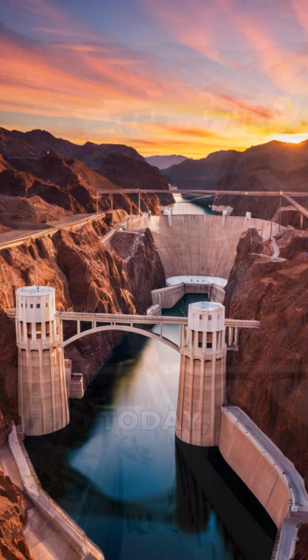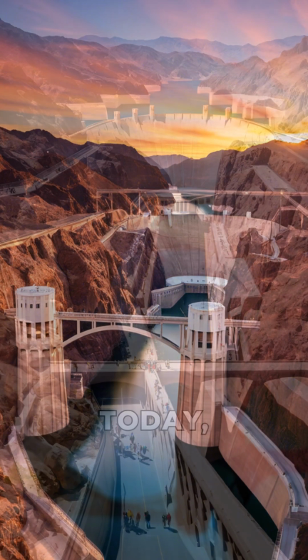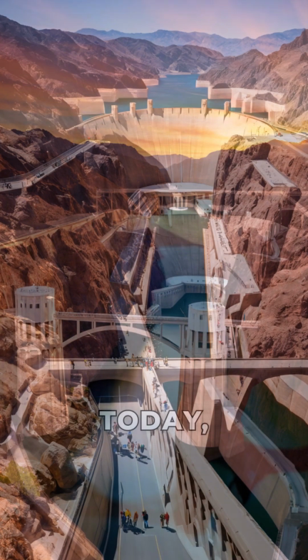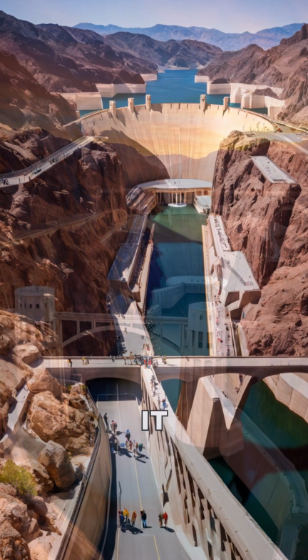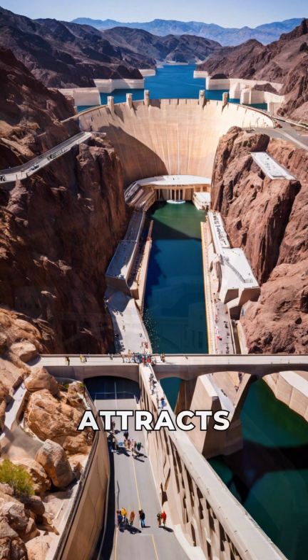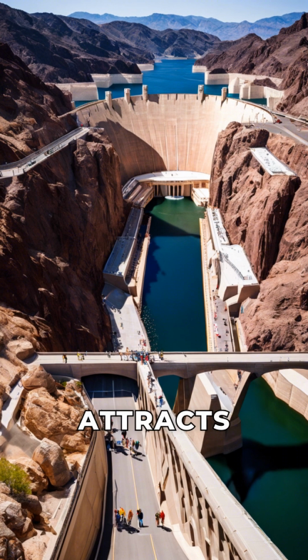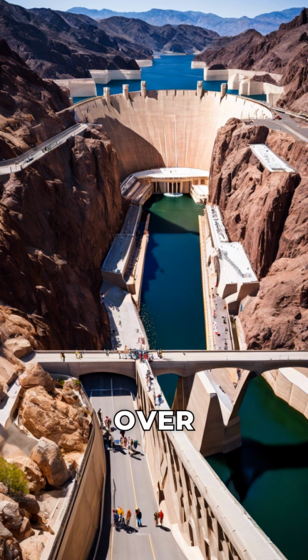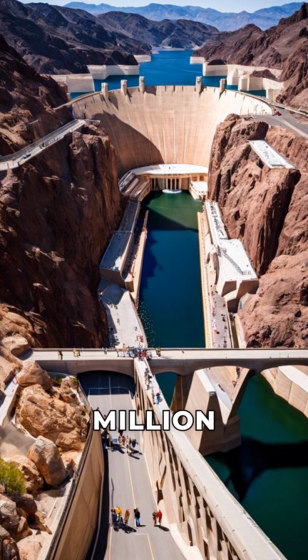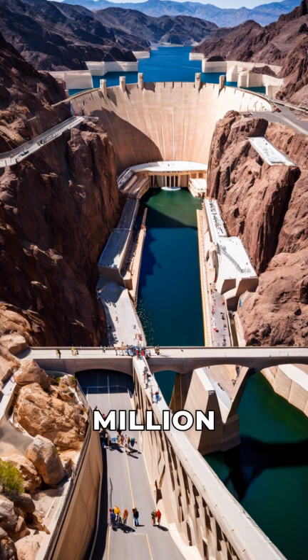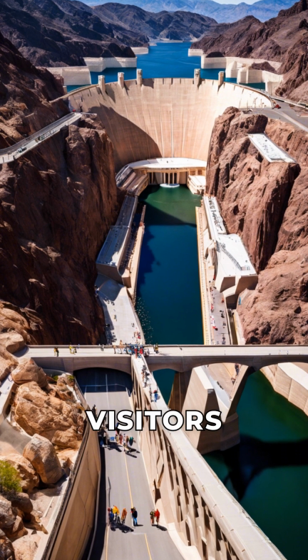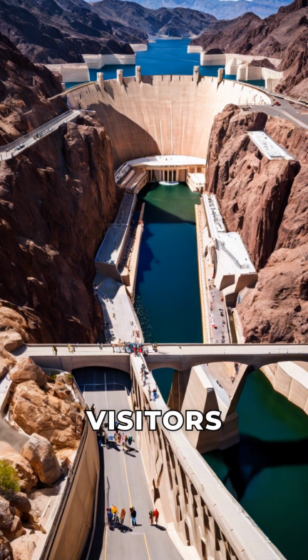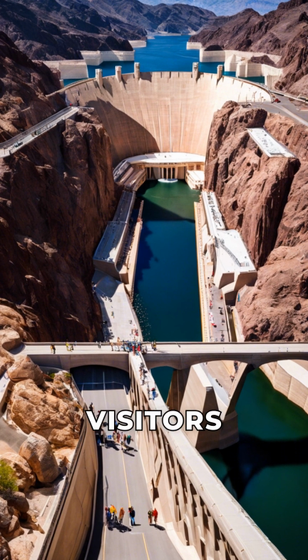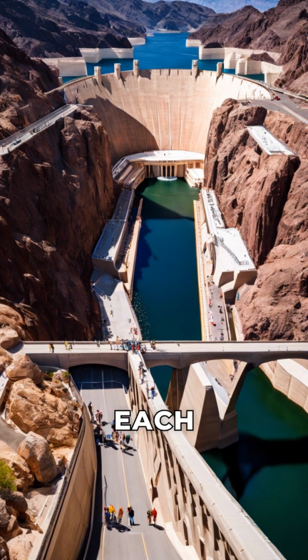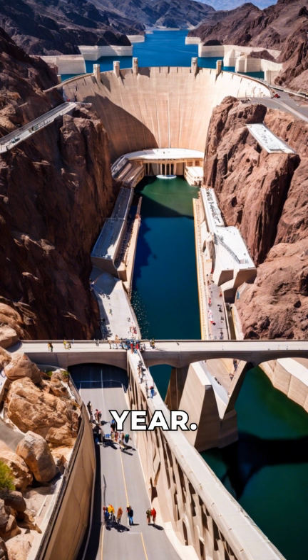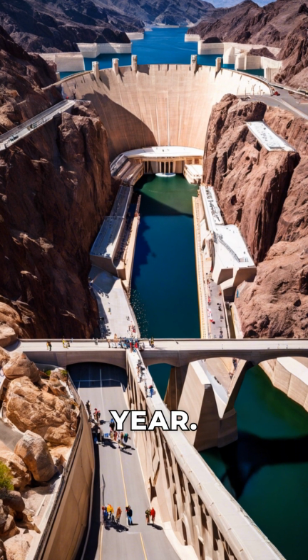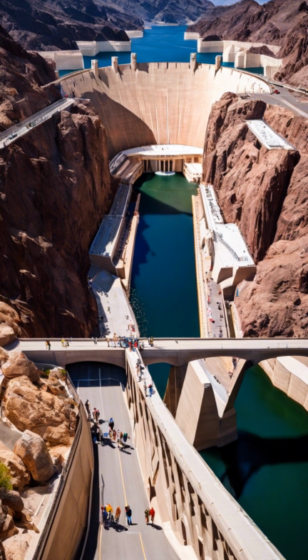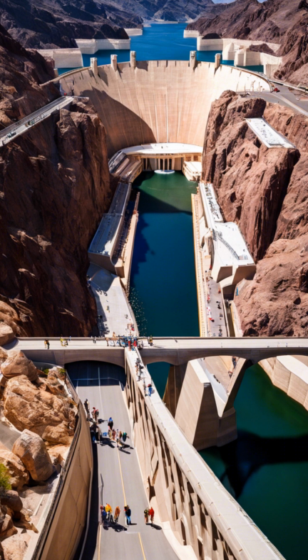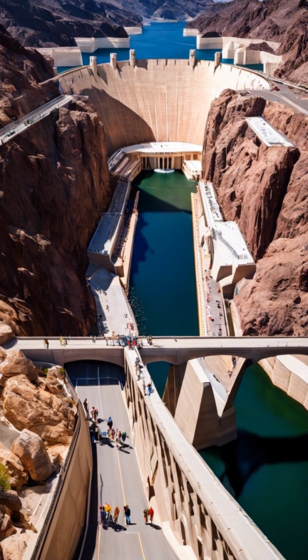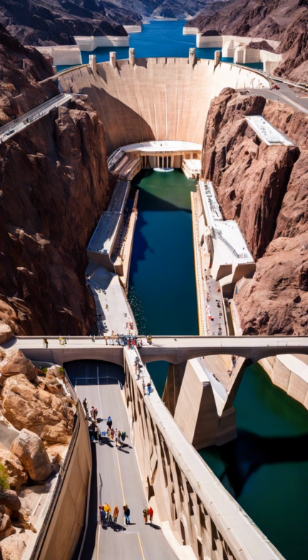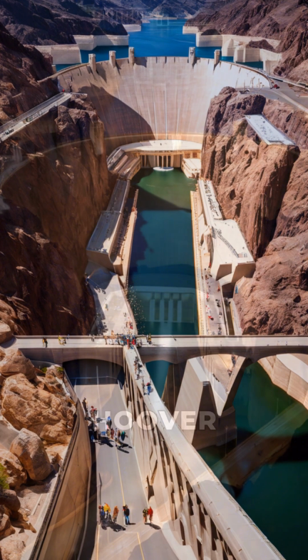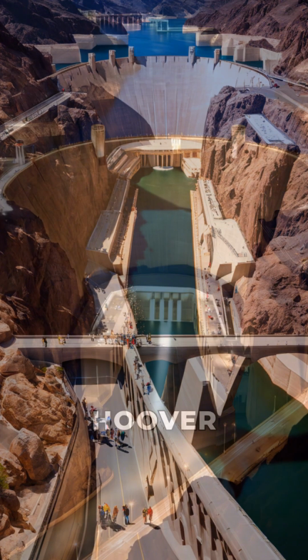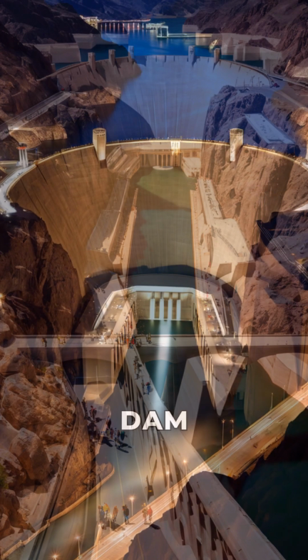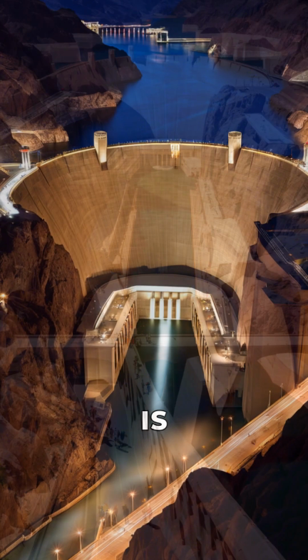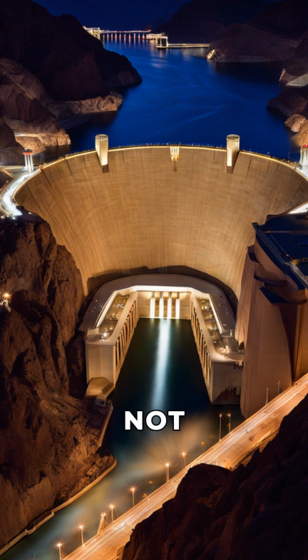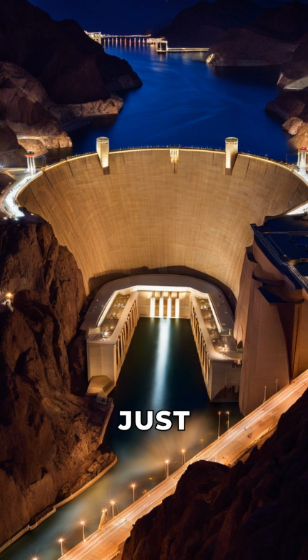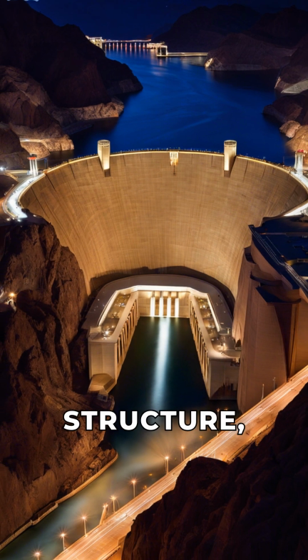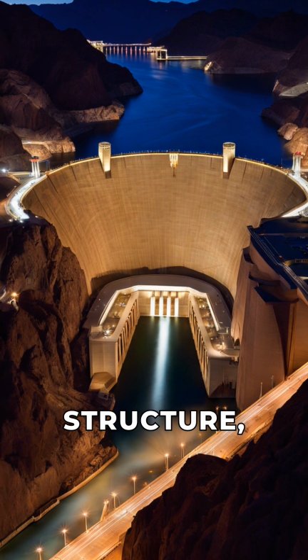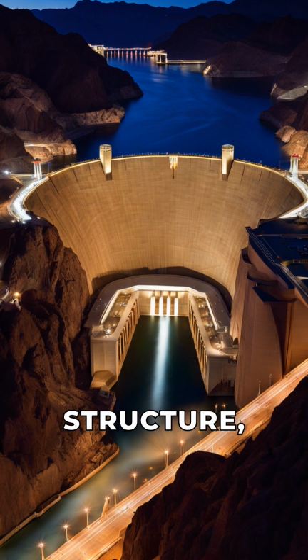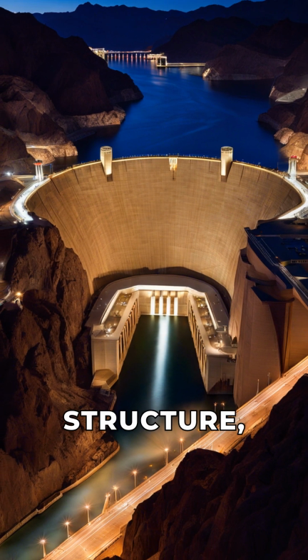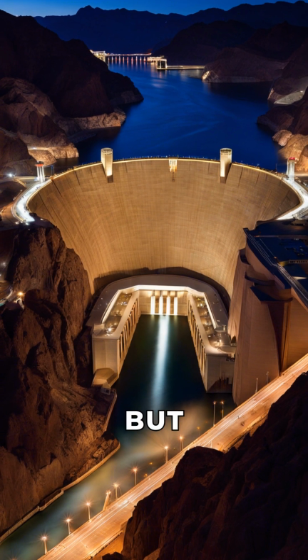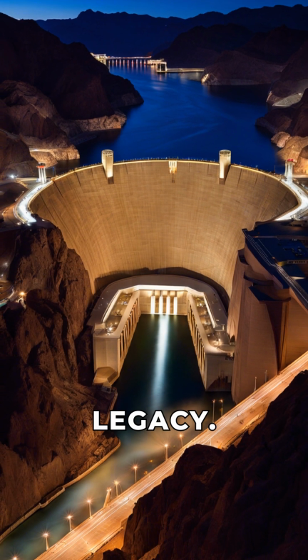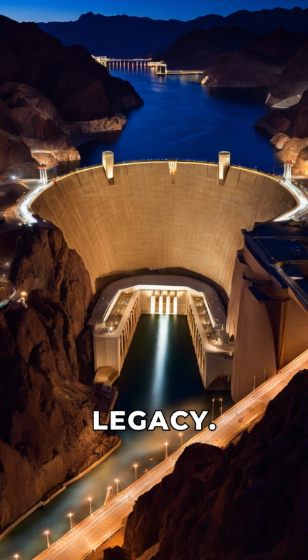Today, it attracts over a million visitors each year. The Hoover Dam is not just a structure, but a legacy.